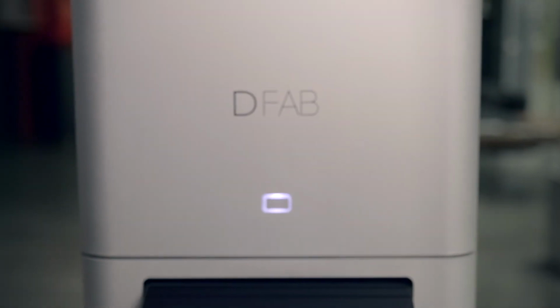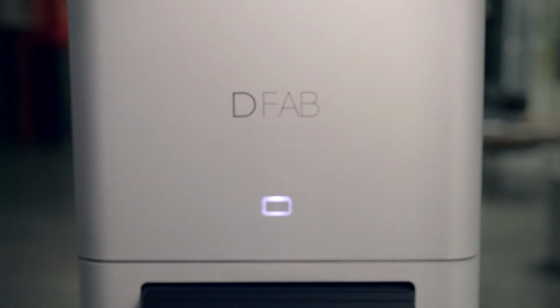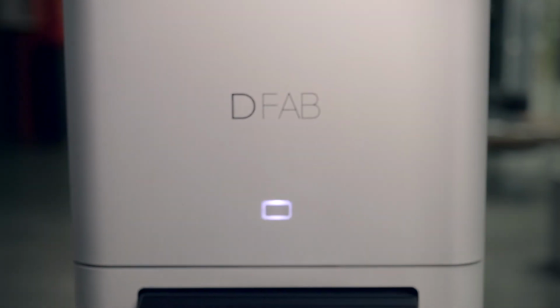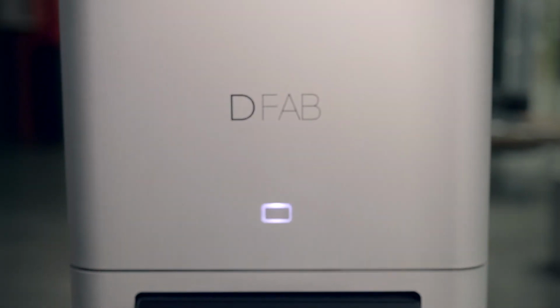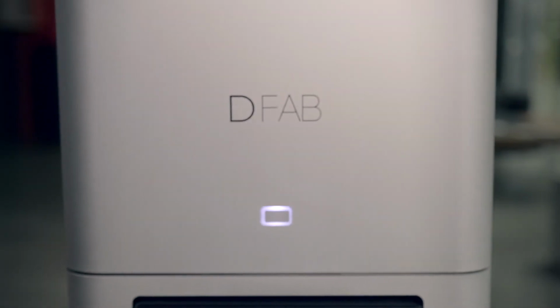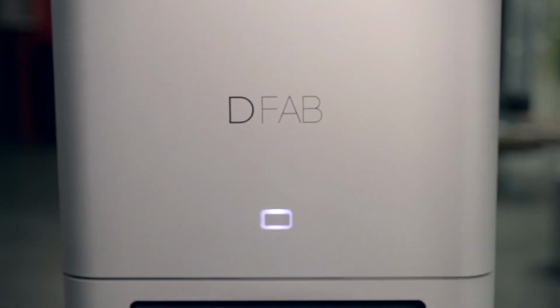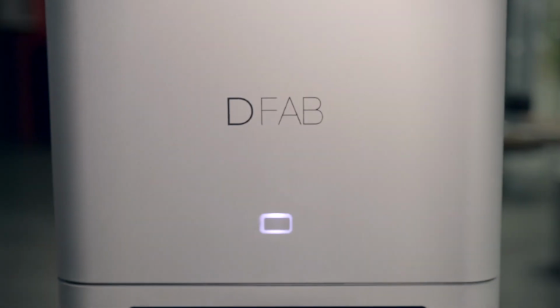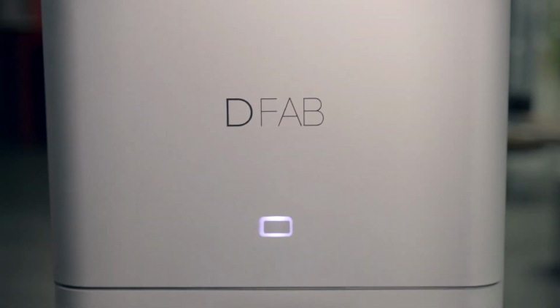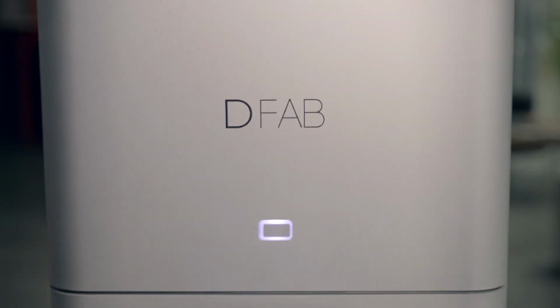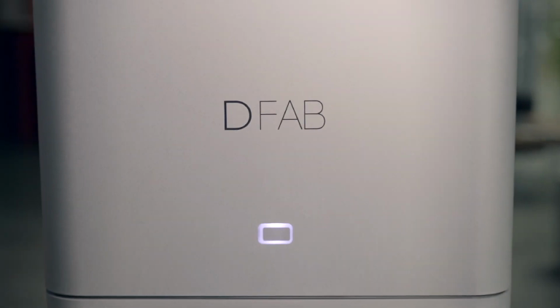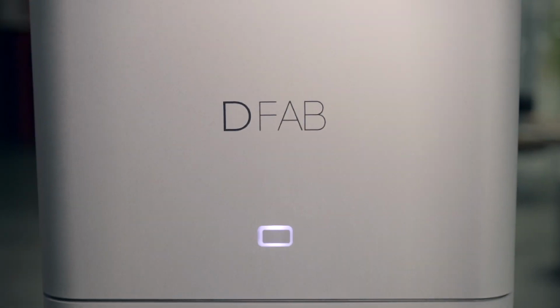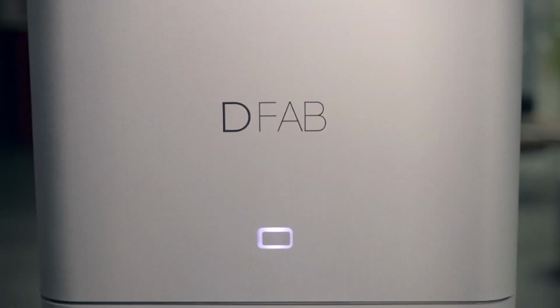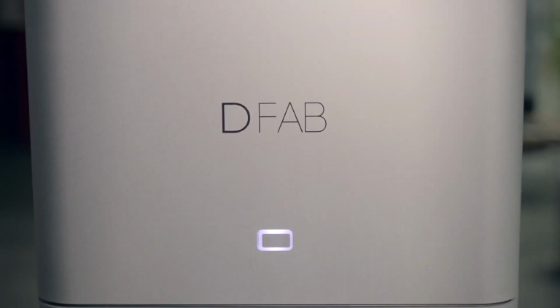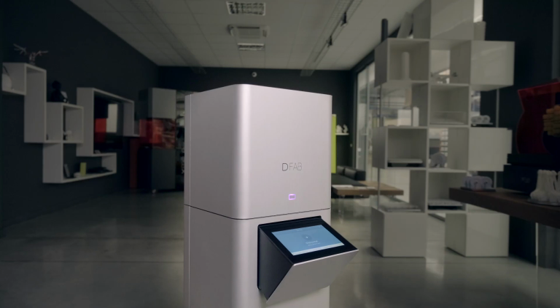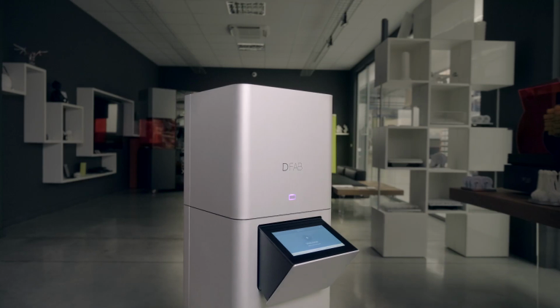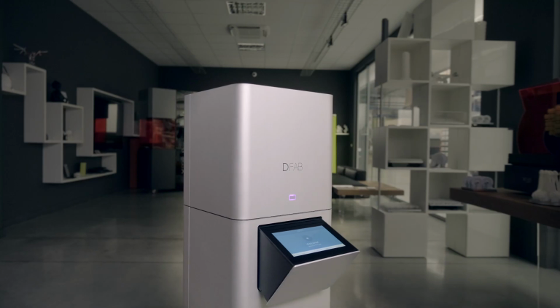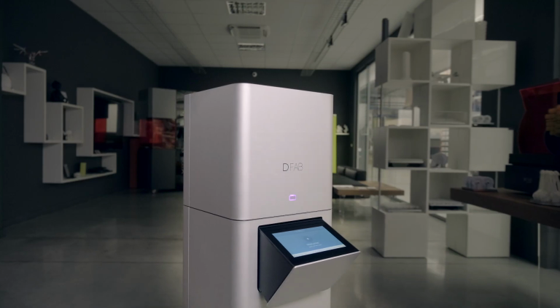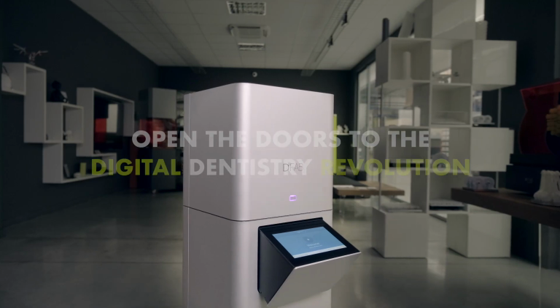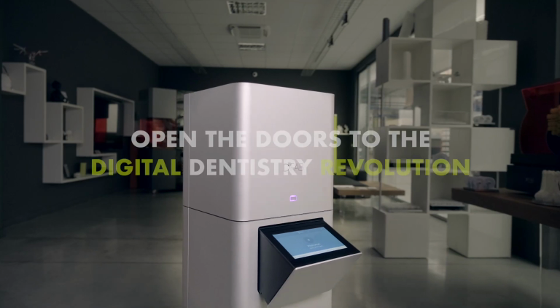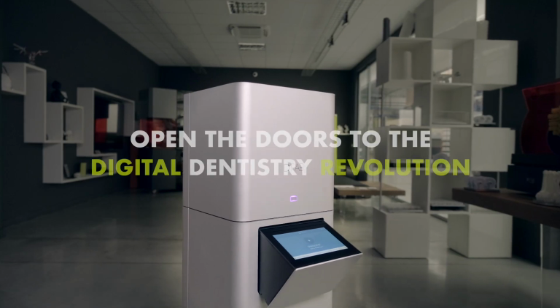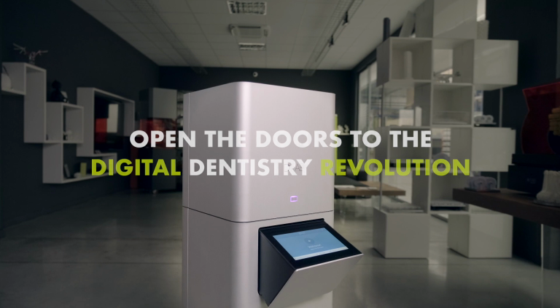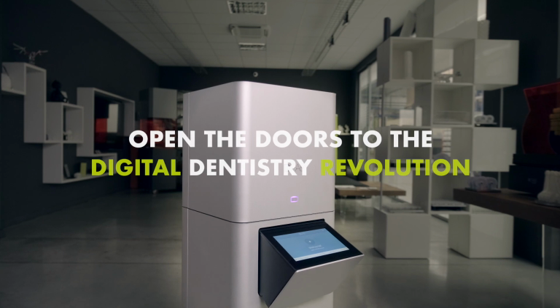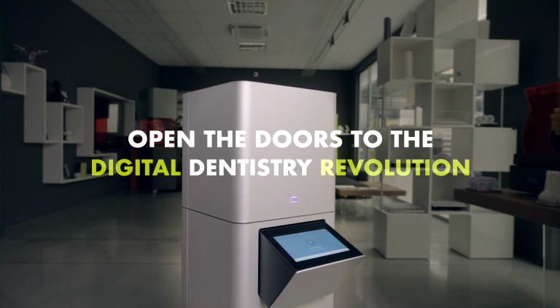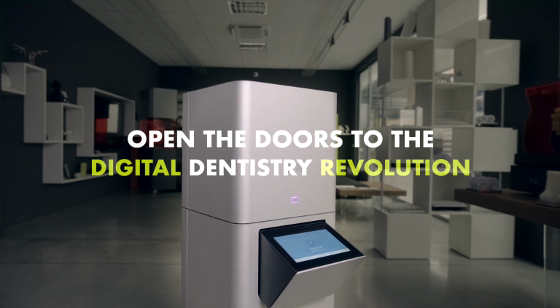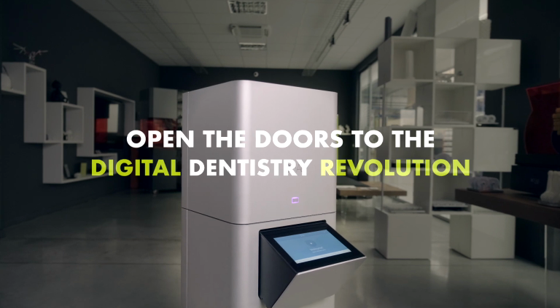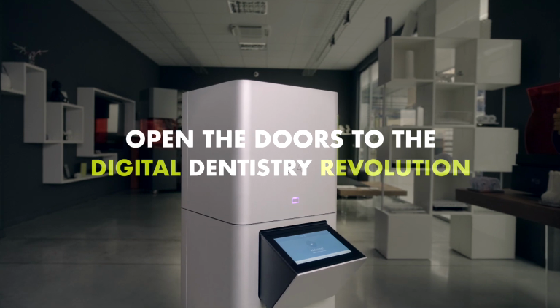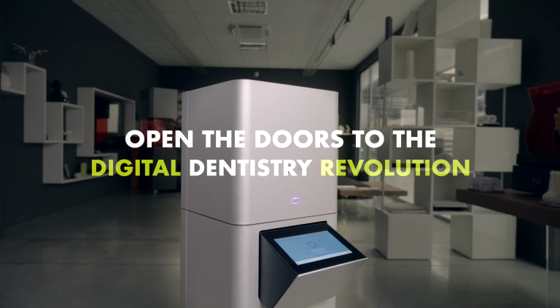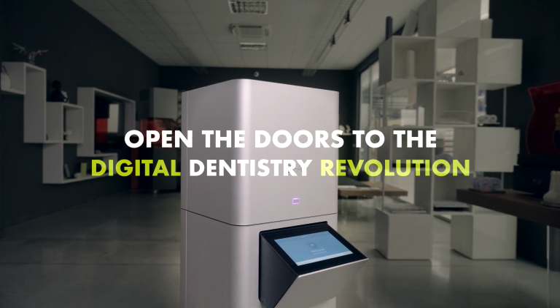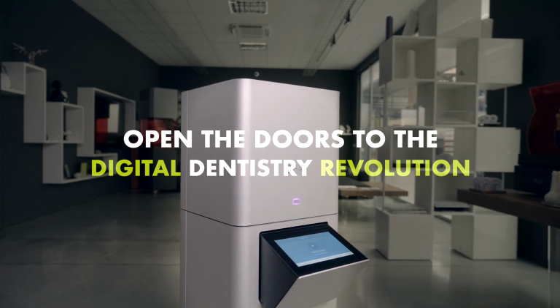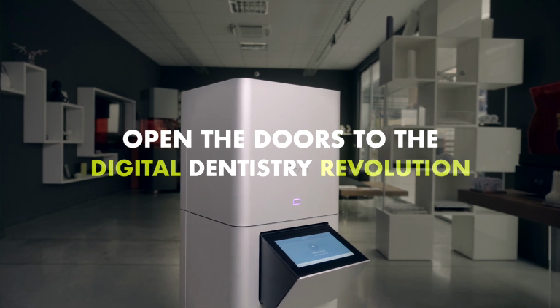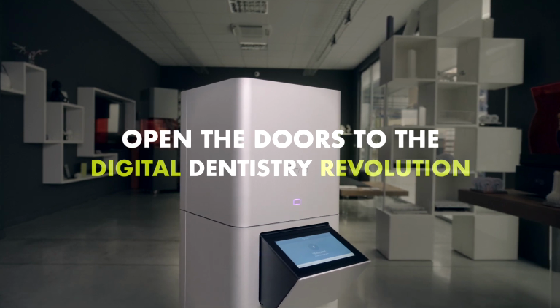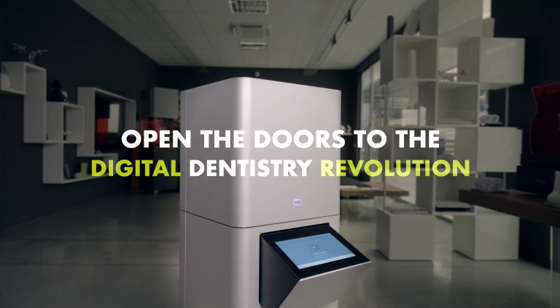Join the DFAB world. Open the doors to the digital dentistry revolution.